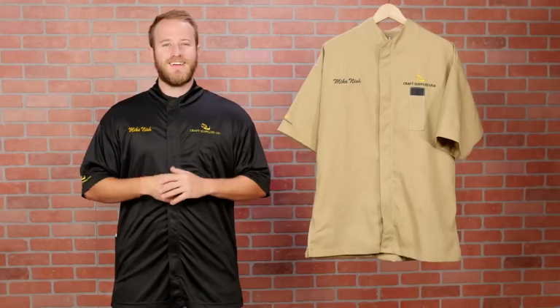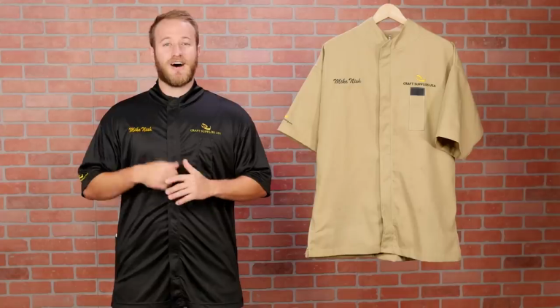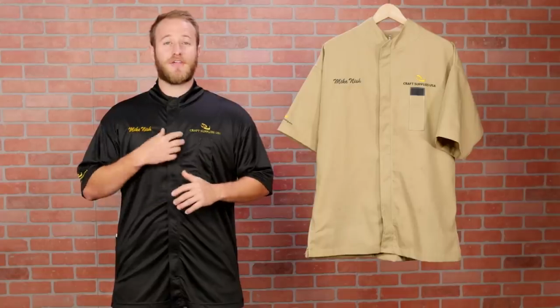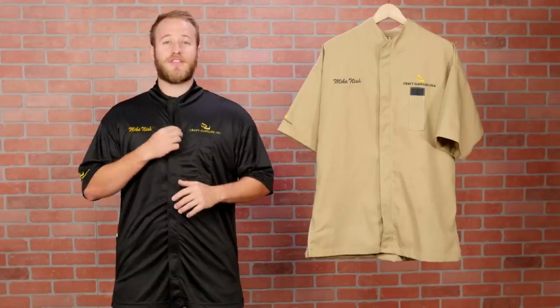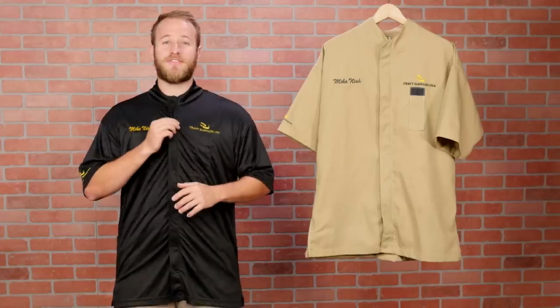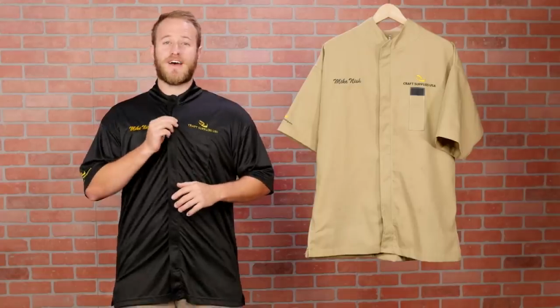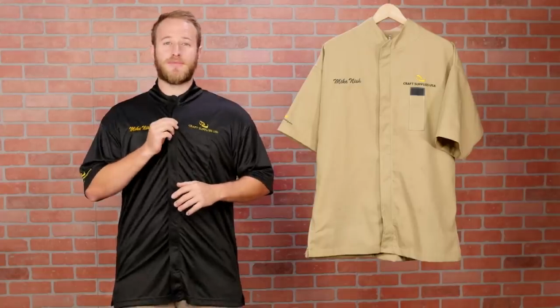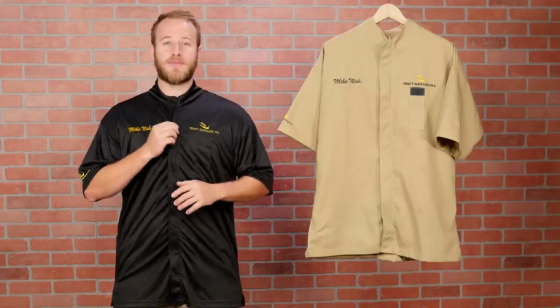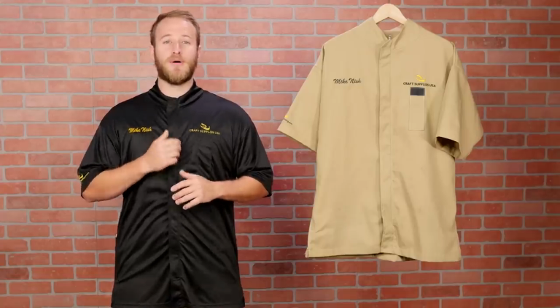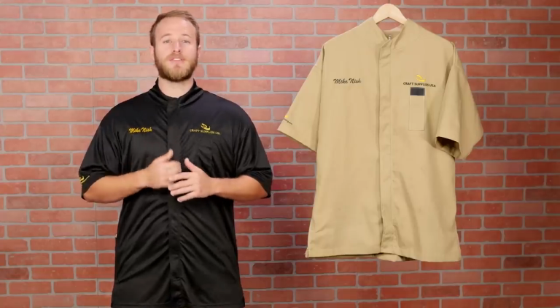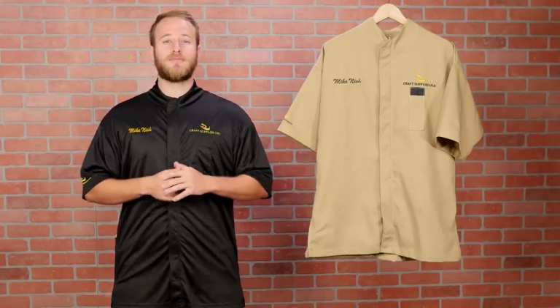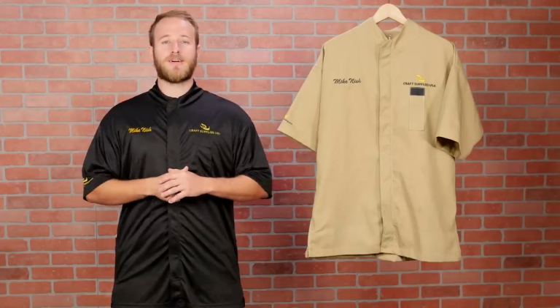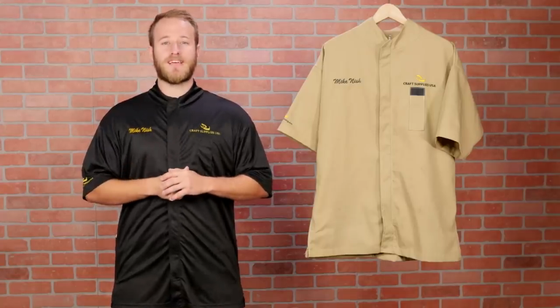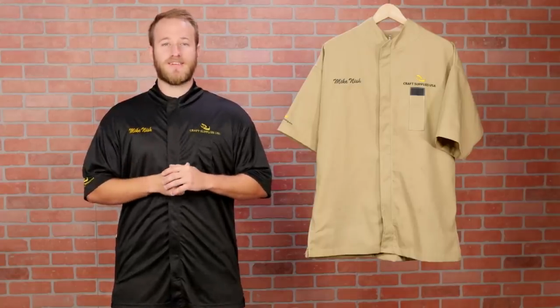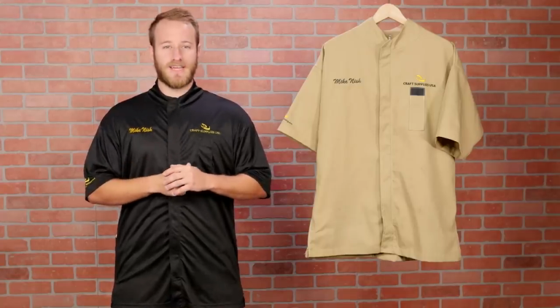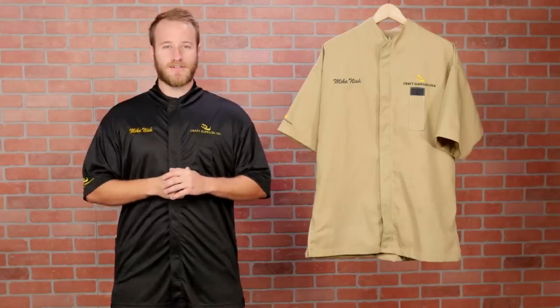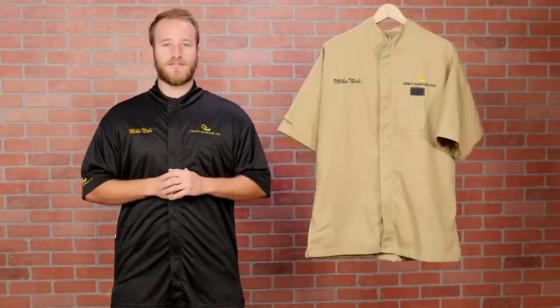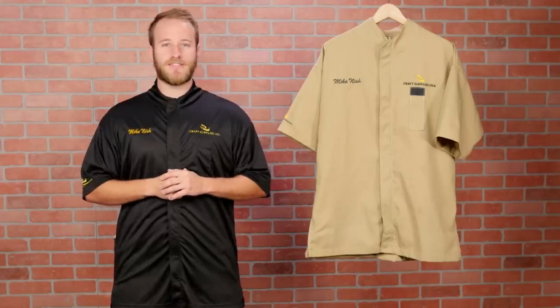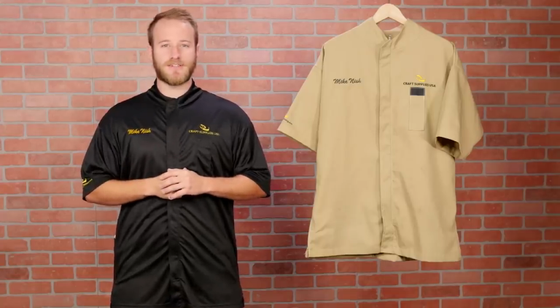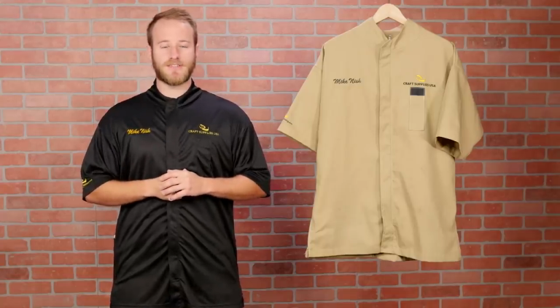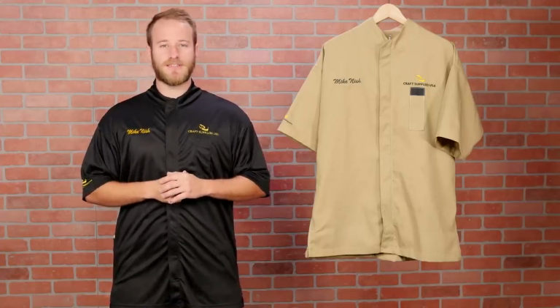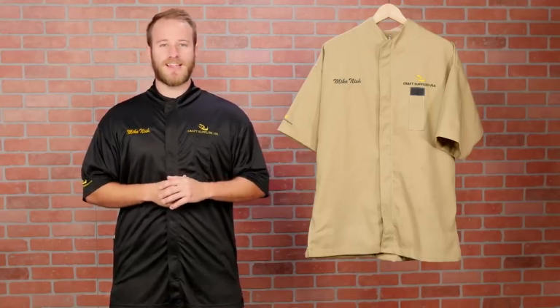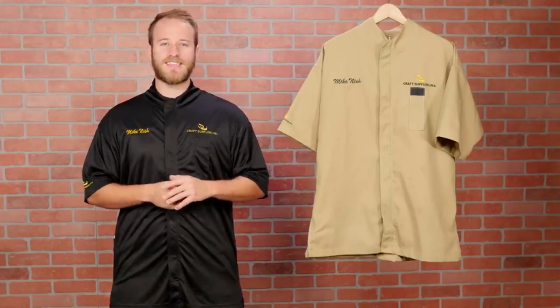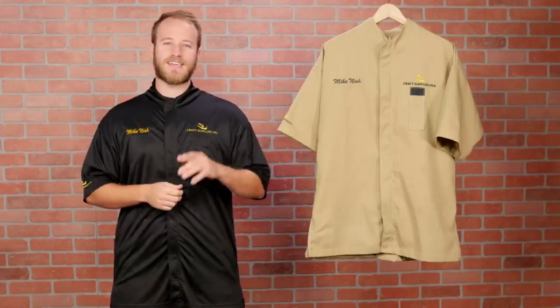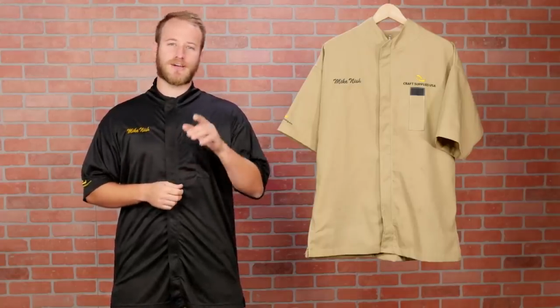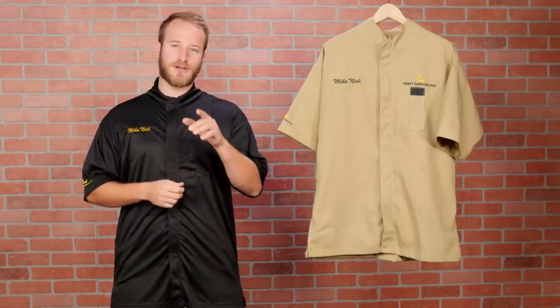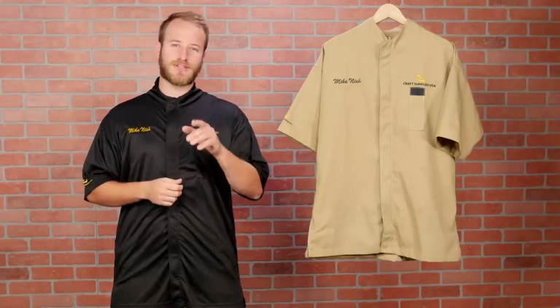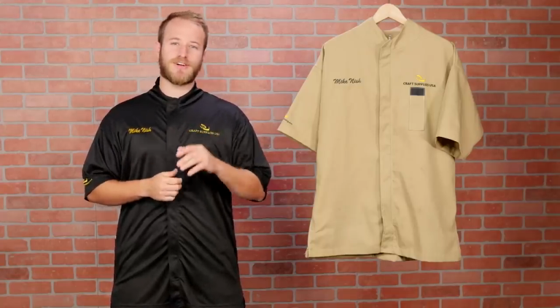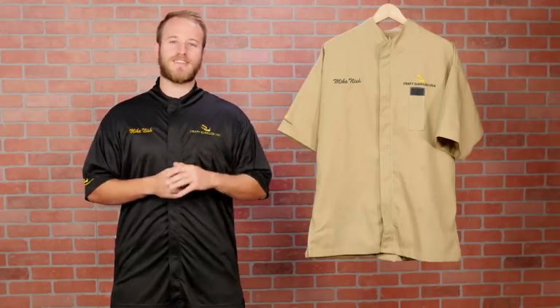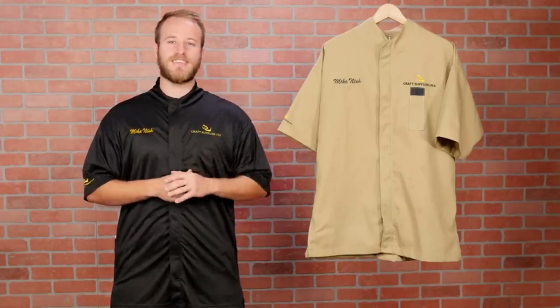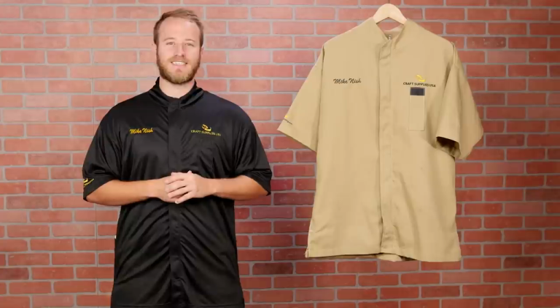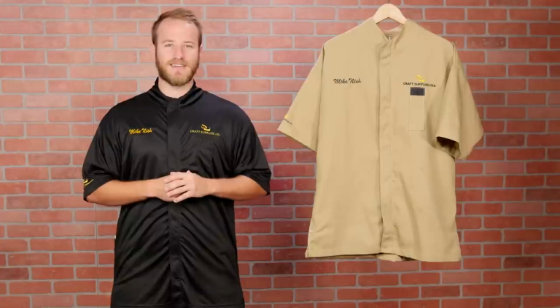Other than the fabric, both smocks have identical features. Let's take a closer look at the details.